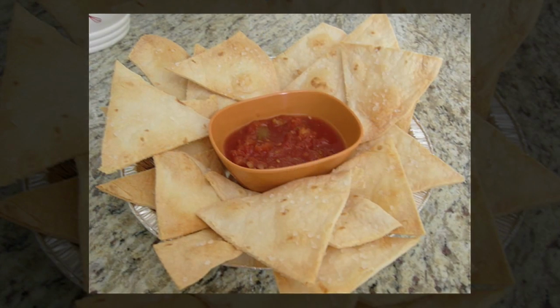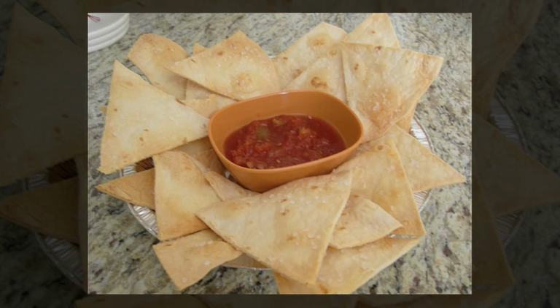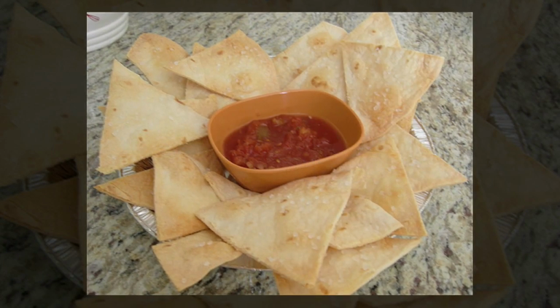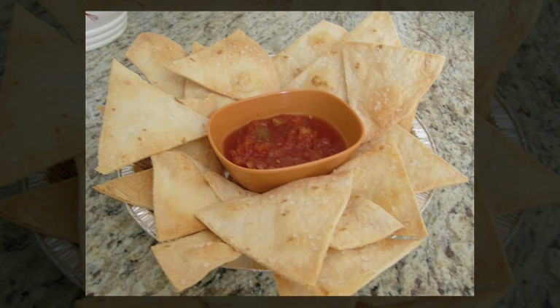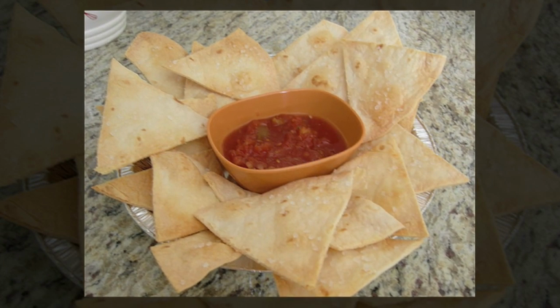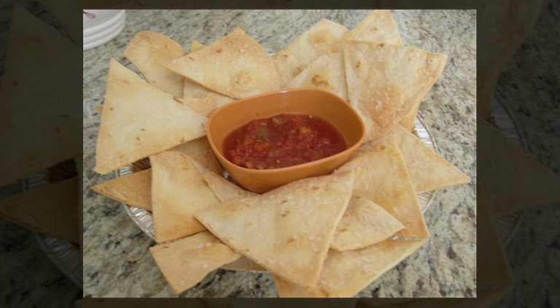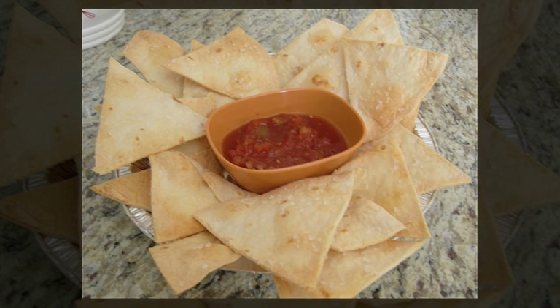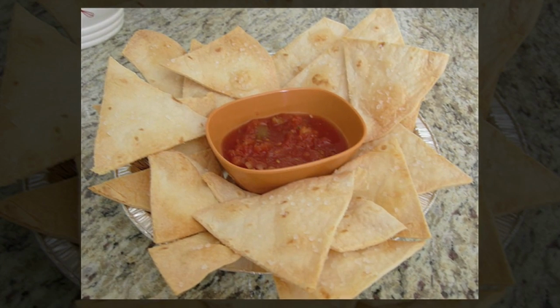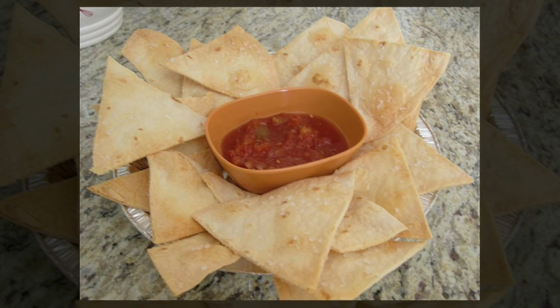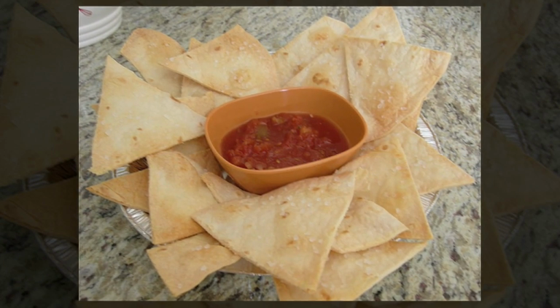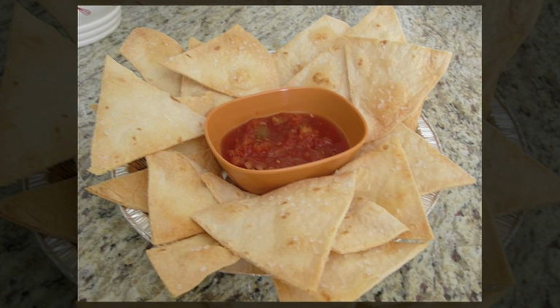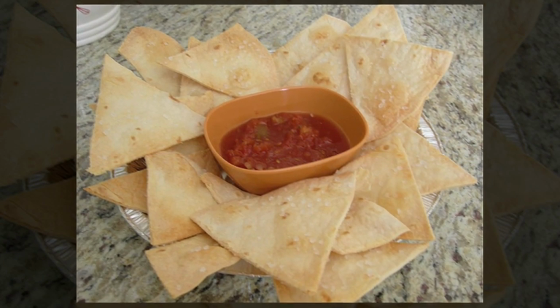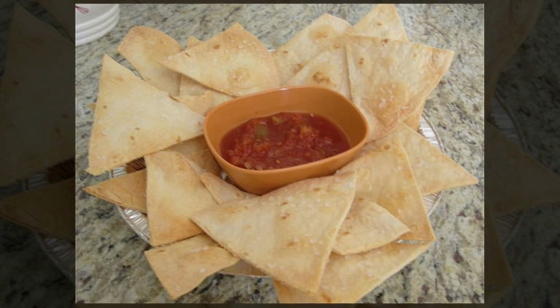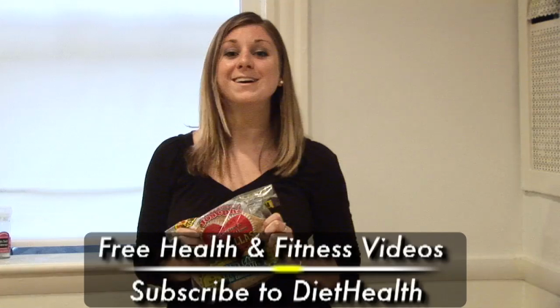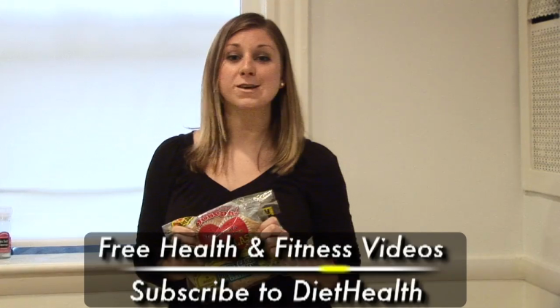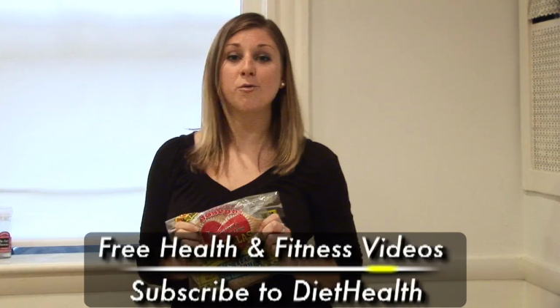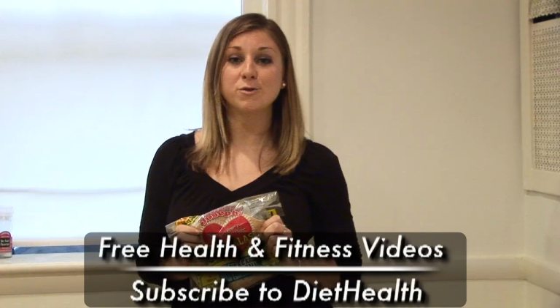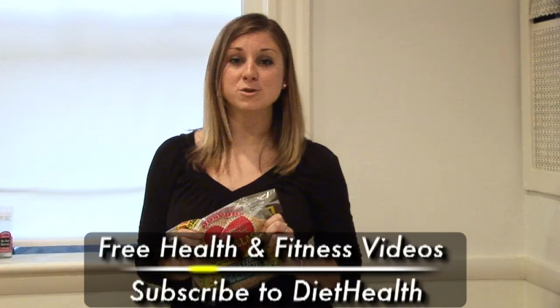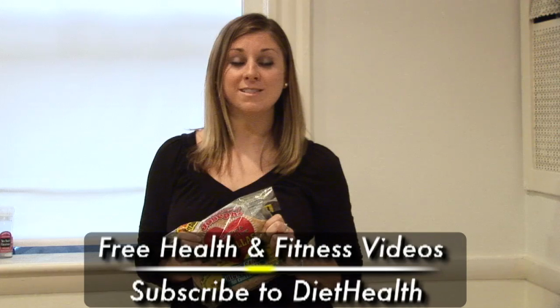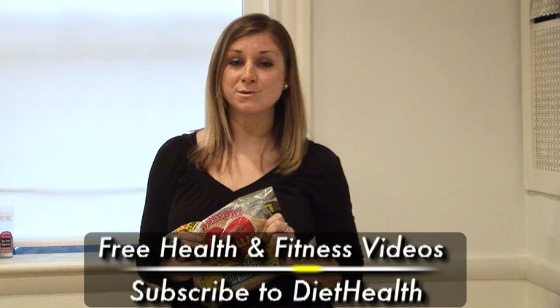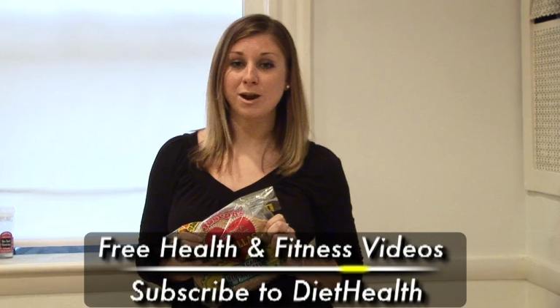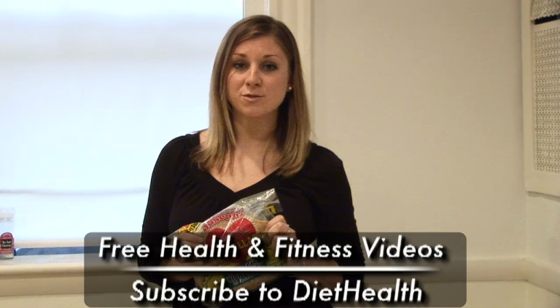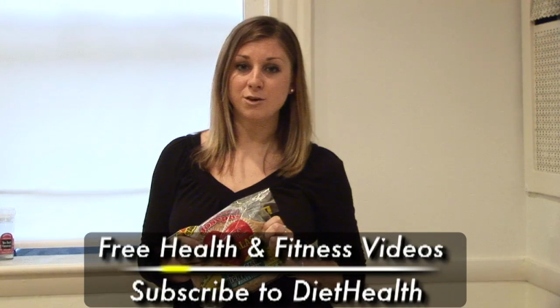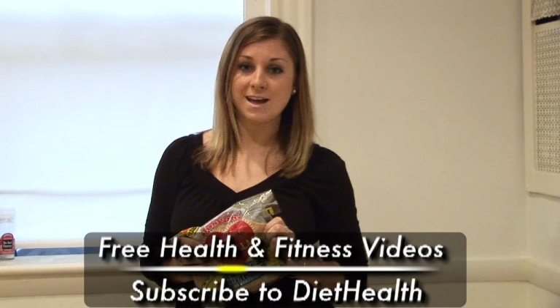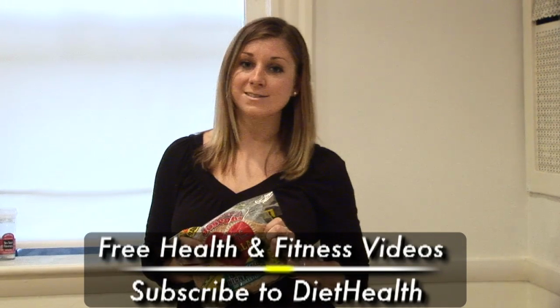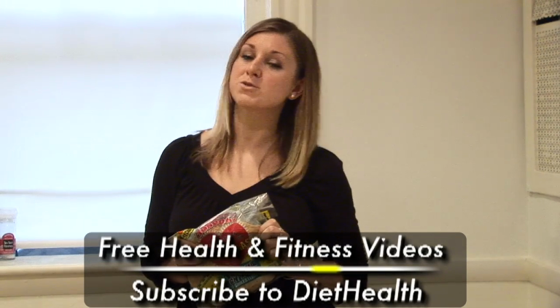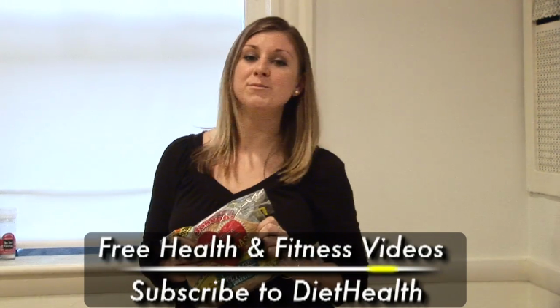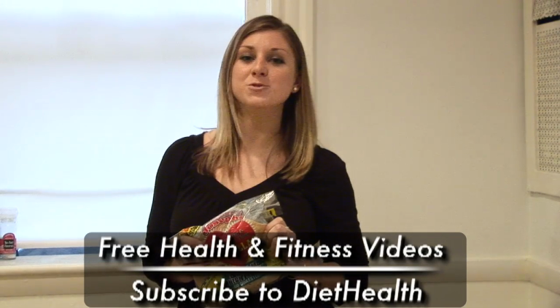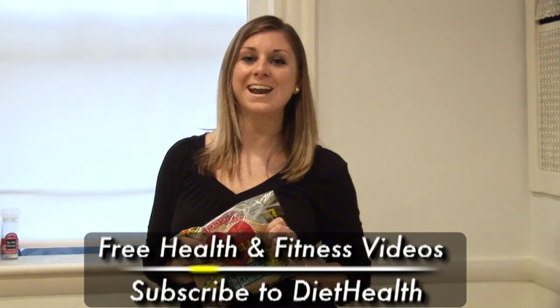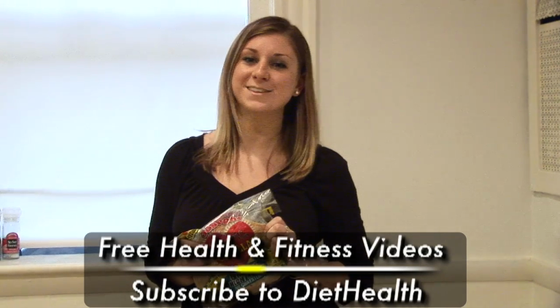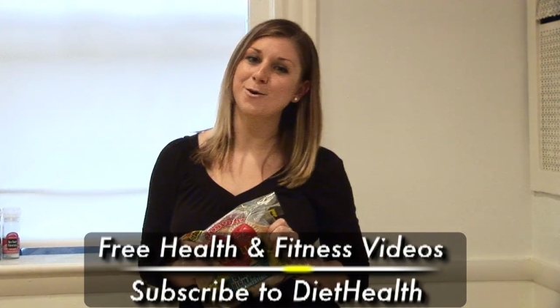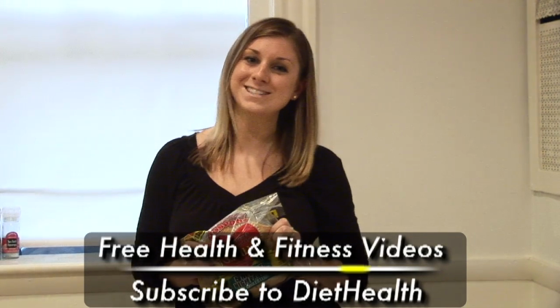Hopefully you enjoyed this product review. Subscribe to Diet Health, as always.